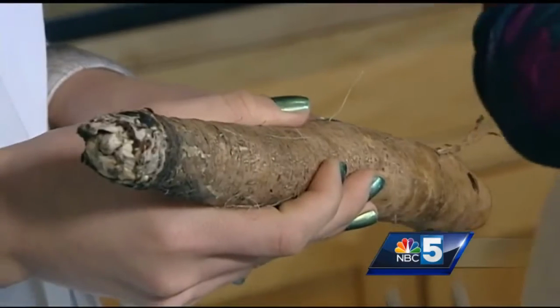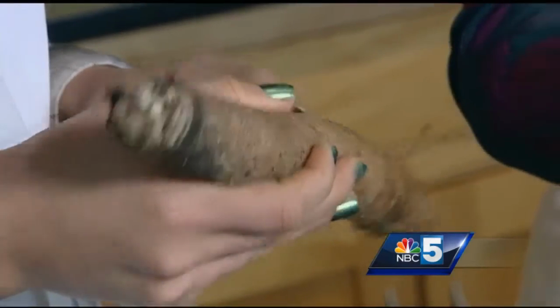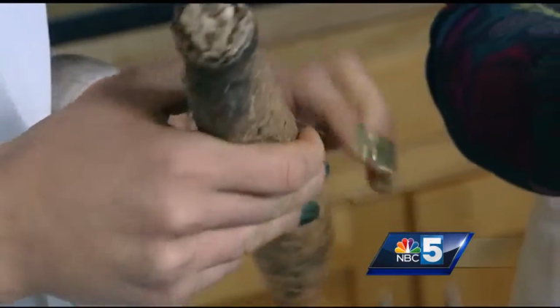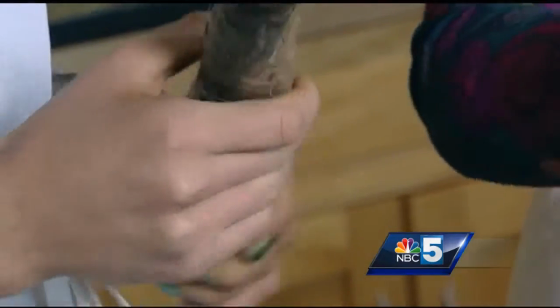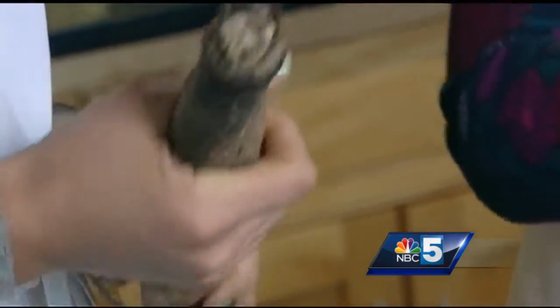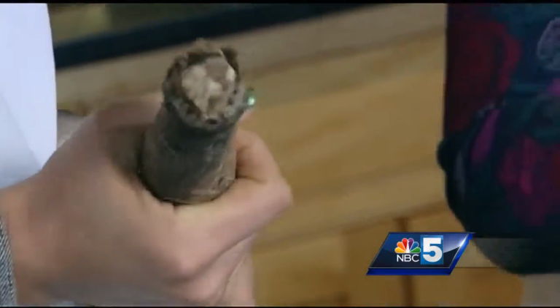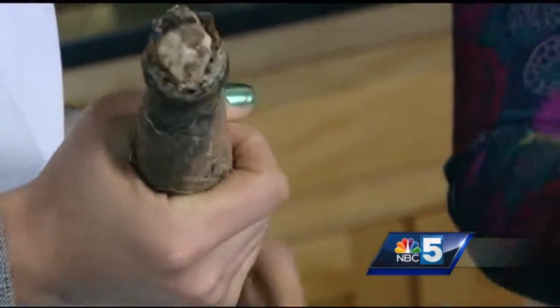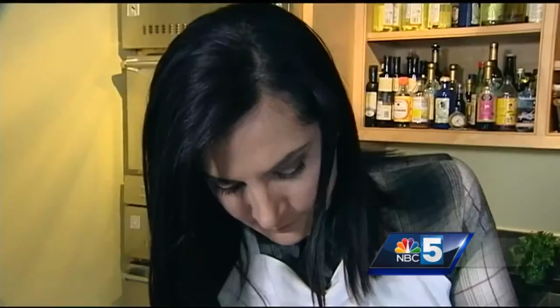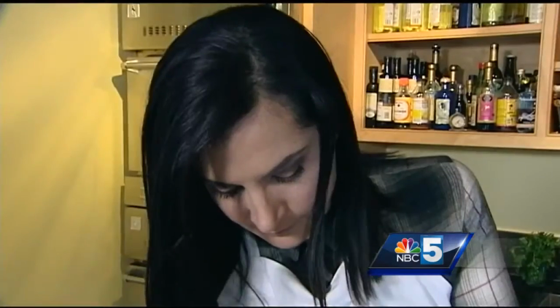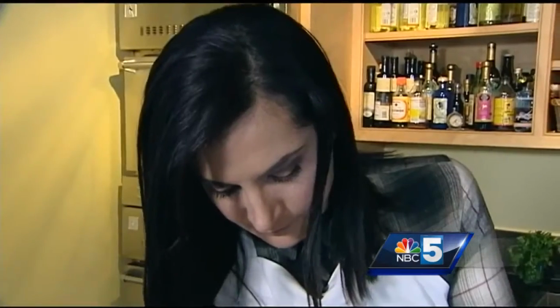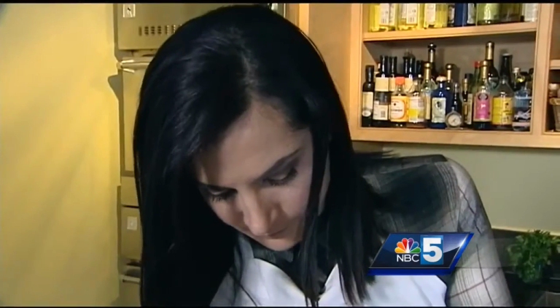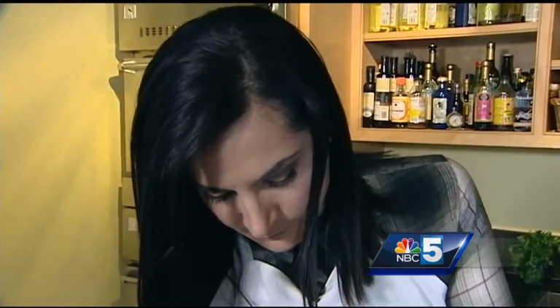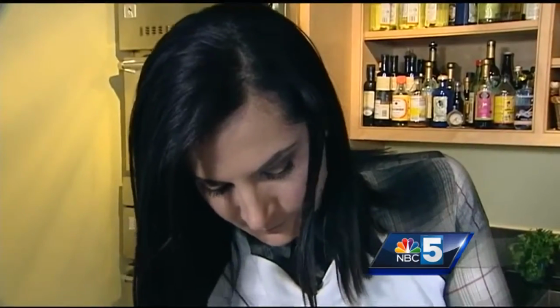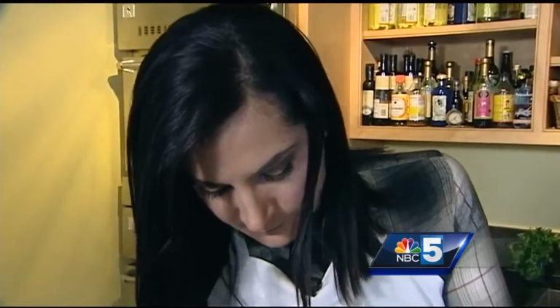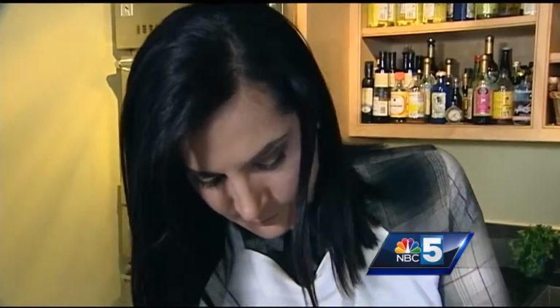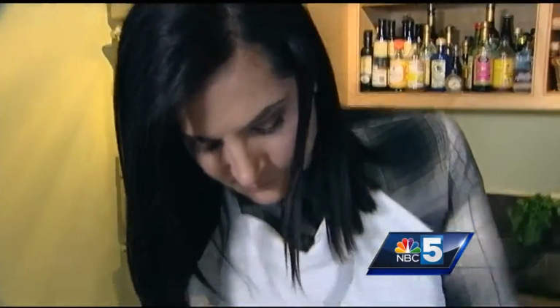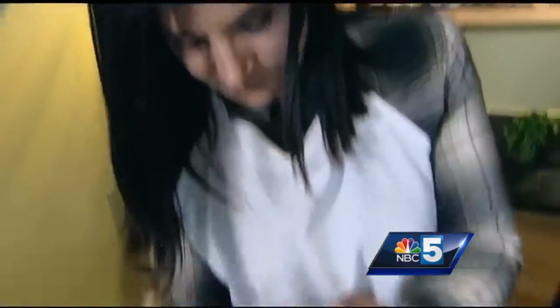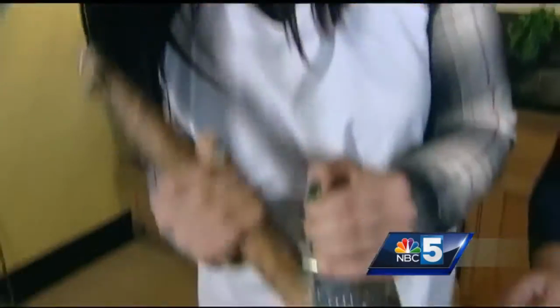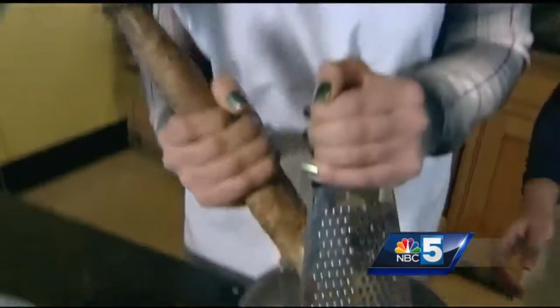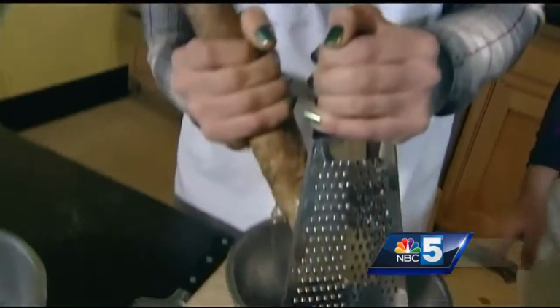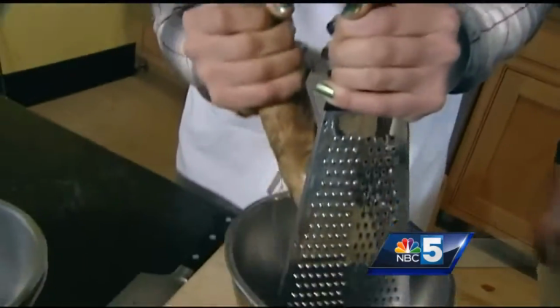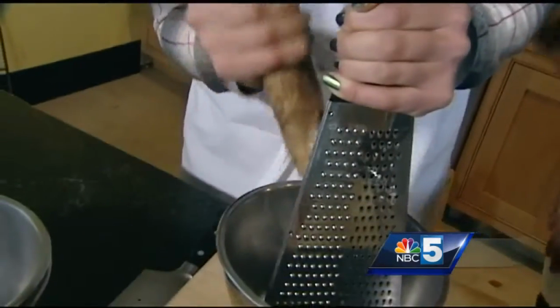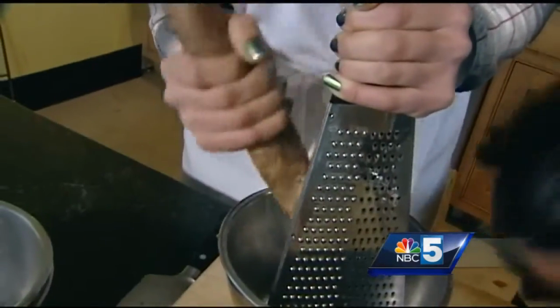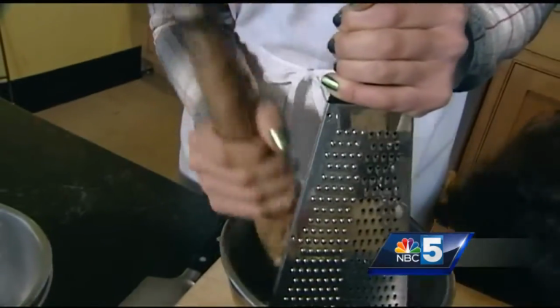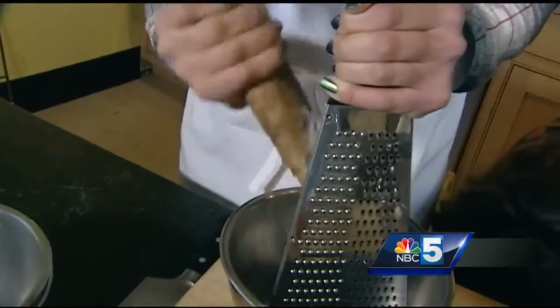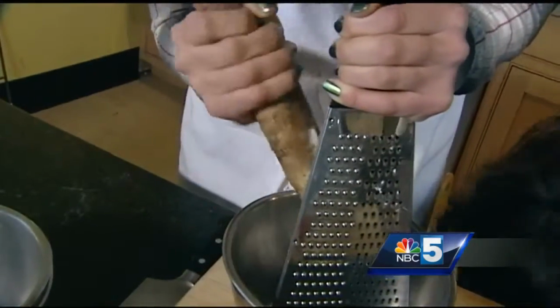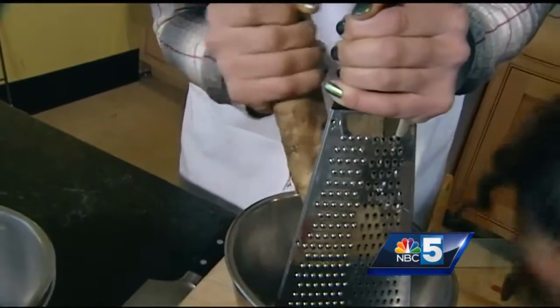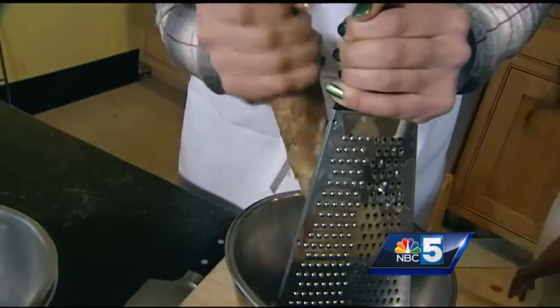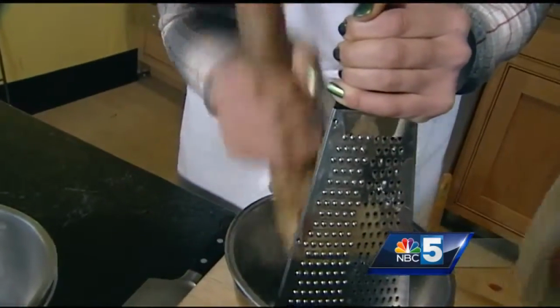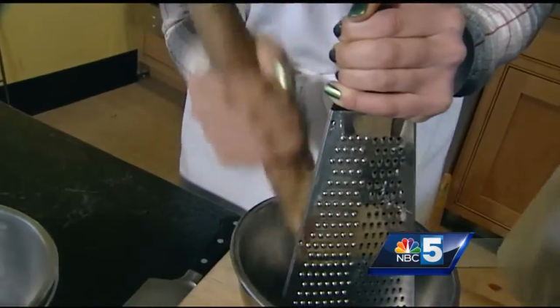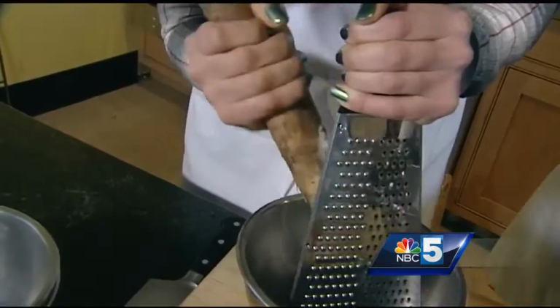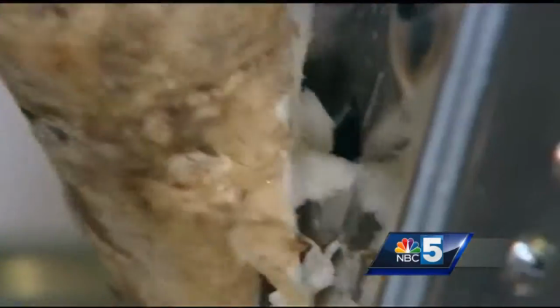Skin on is fine — we're going to be straining all of it. Just grate that up; we're going for about half a cup.